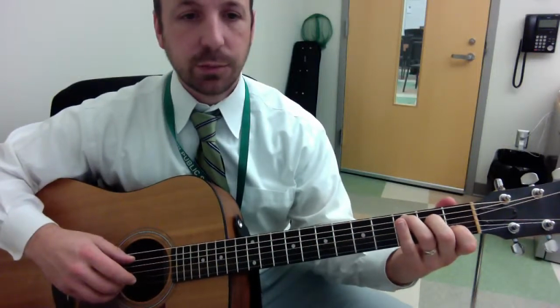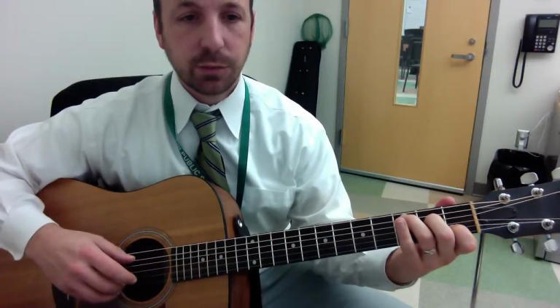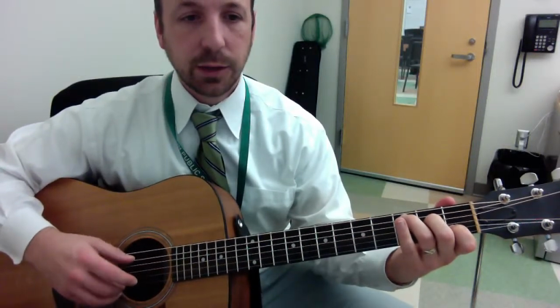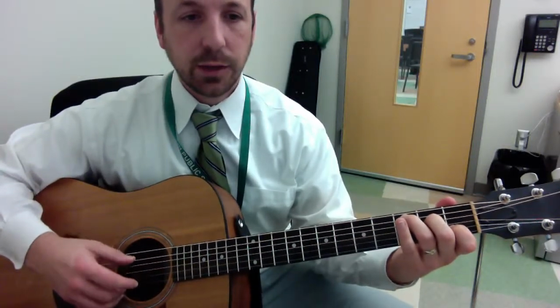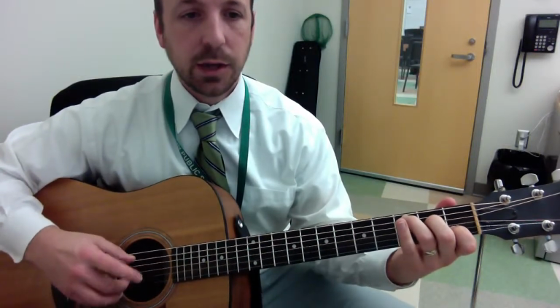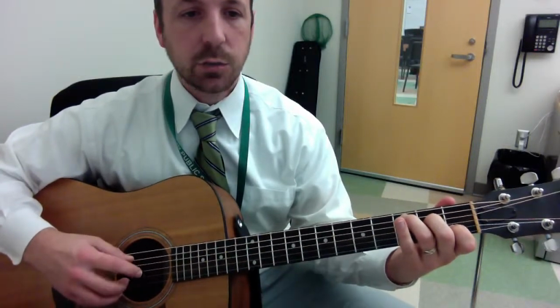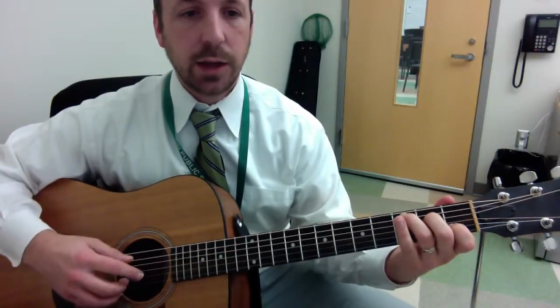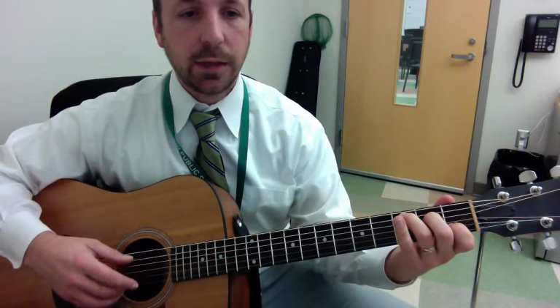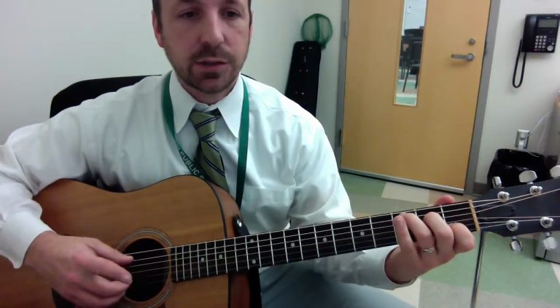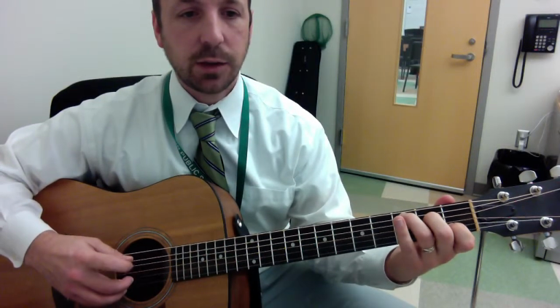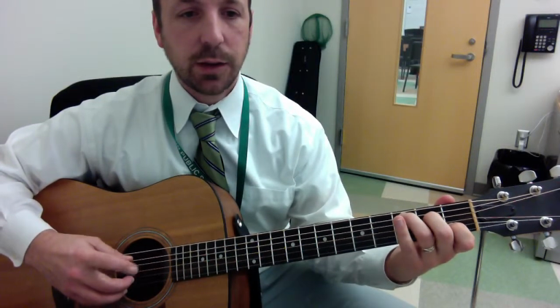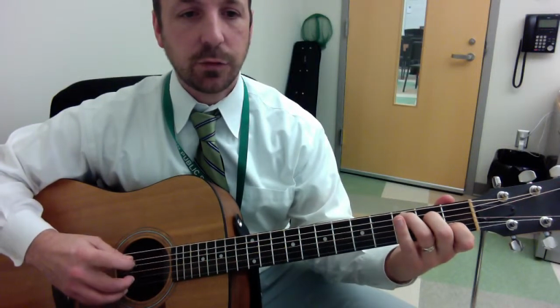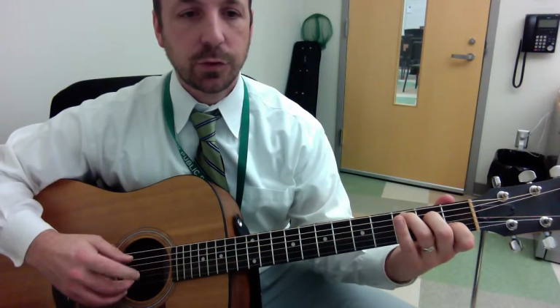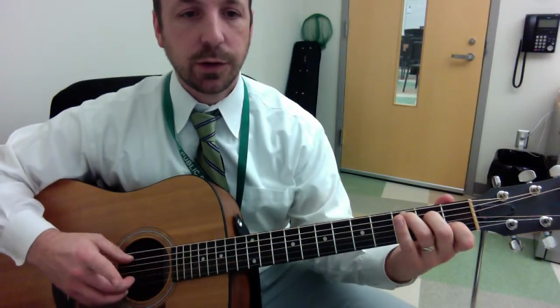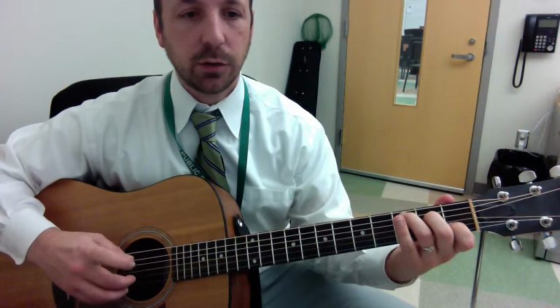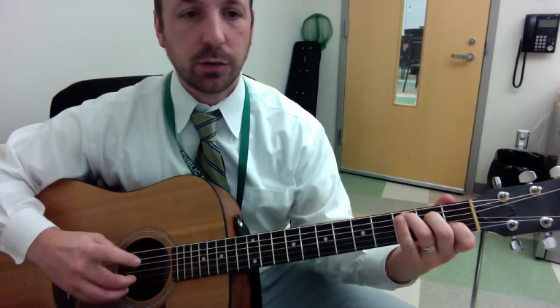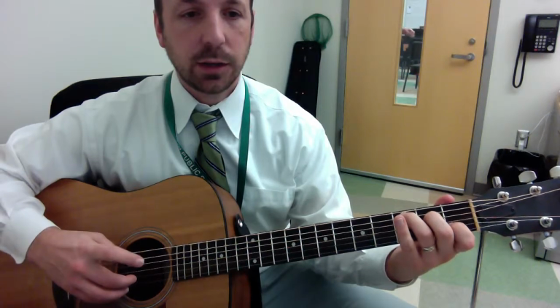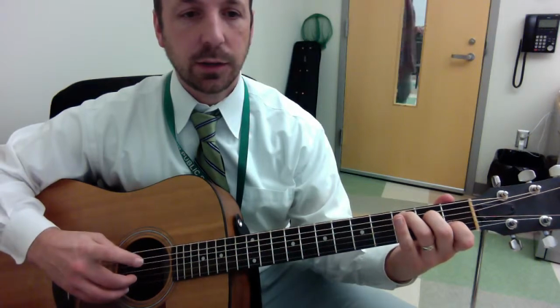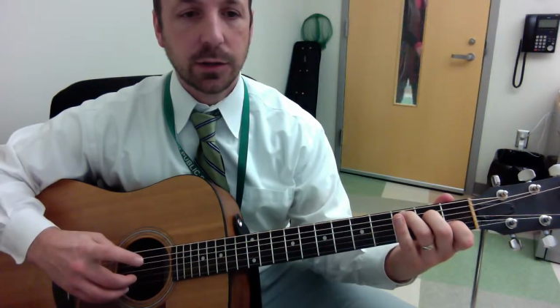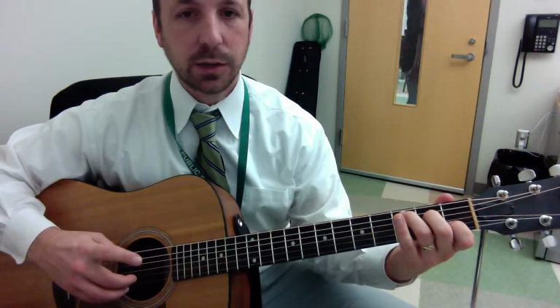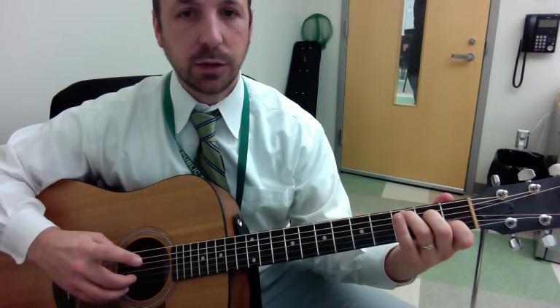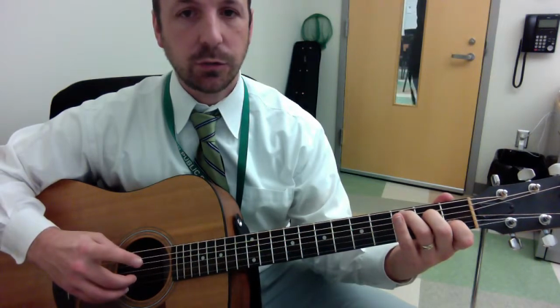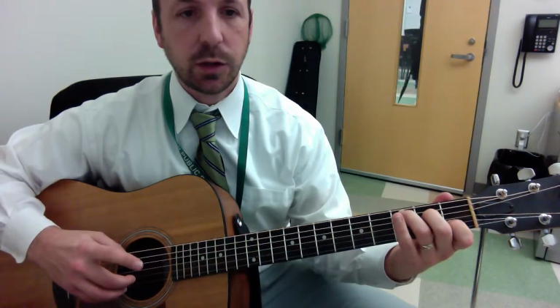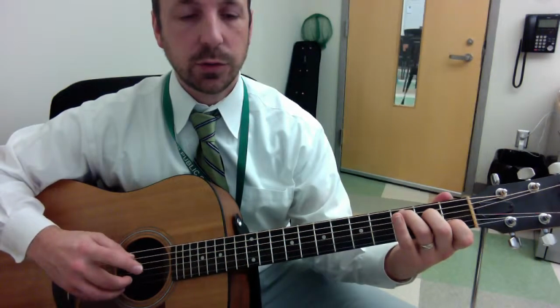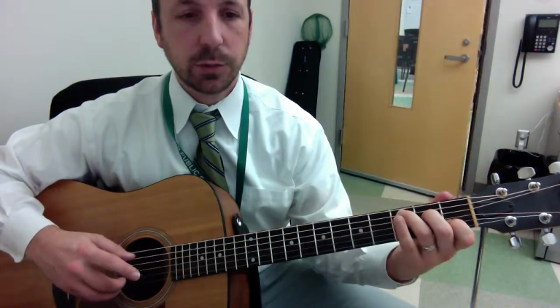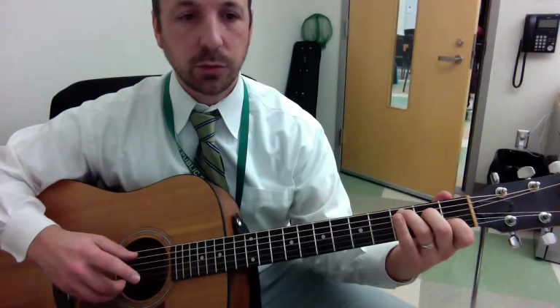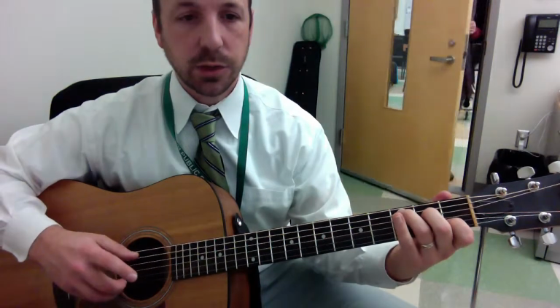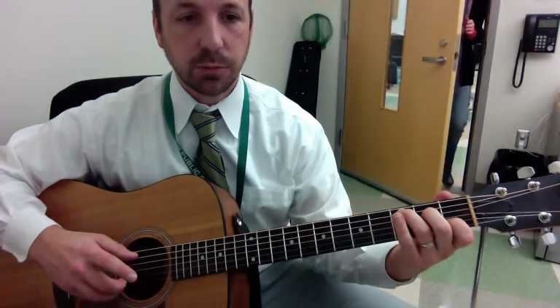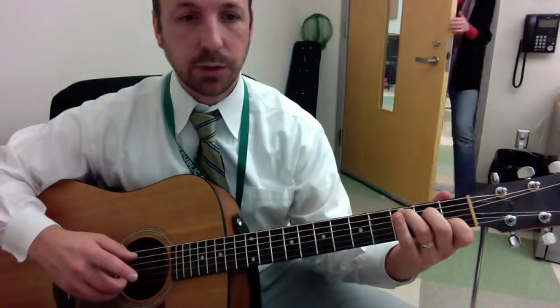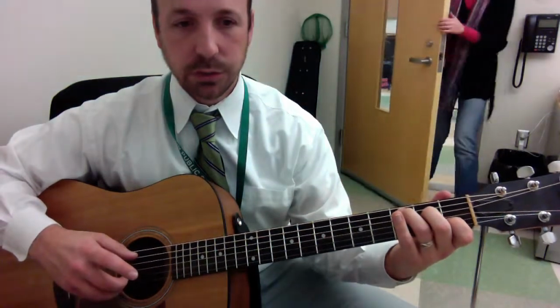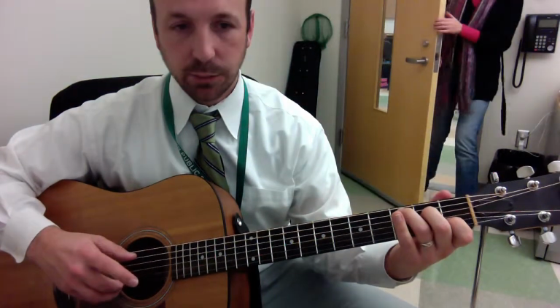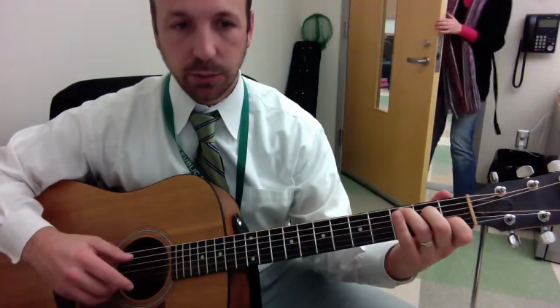Step 3 is we're going to add the syncopated first finger like this. You can follow this up in the notation. Here's Step 3.